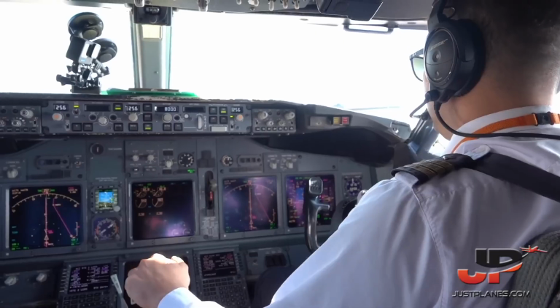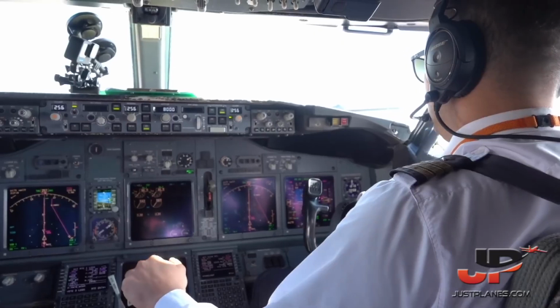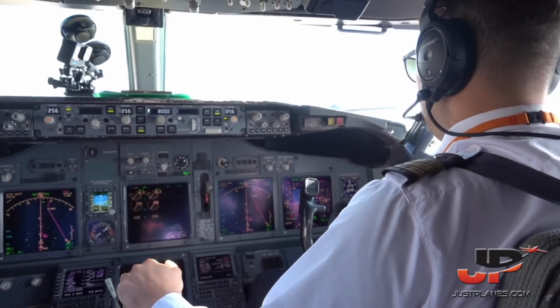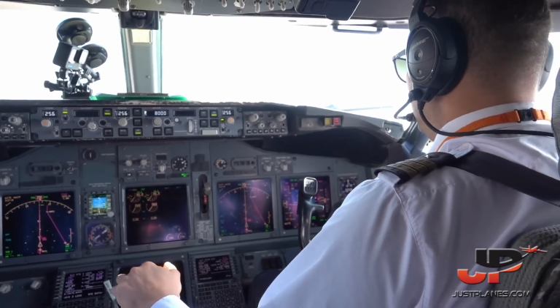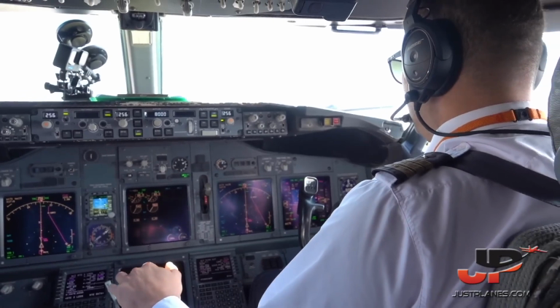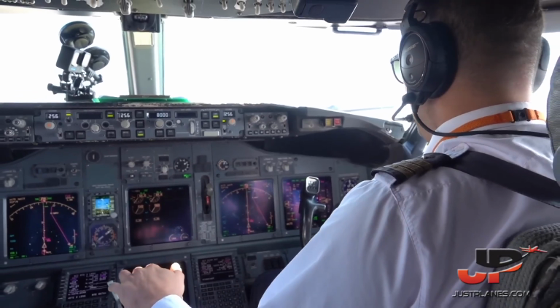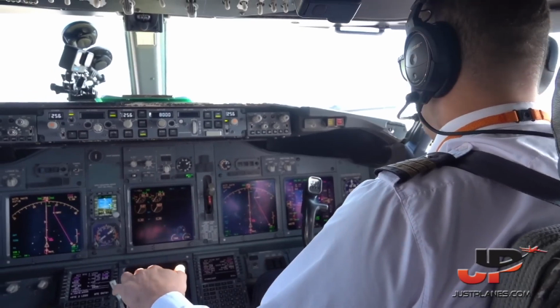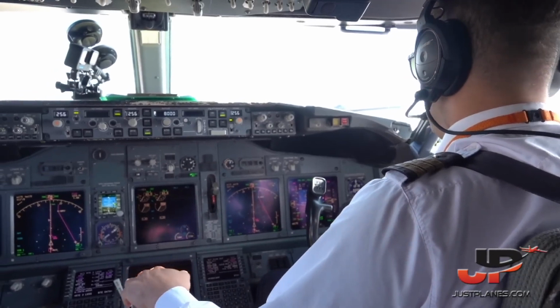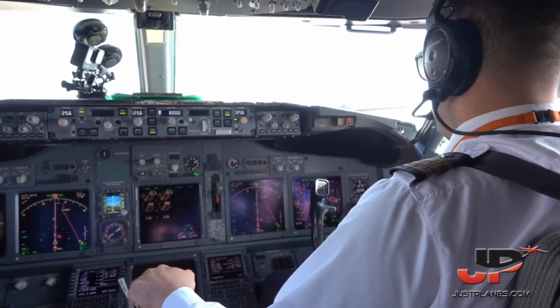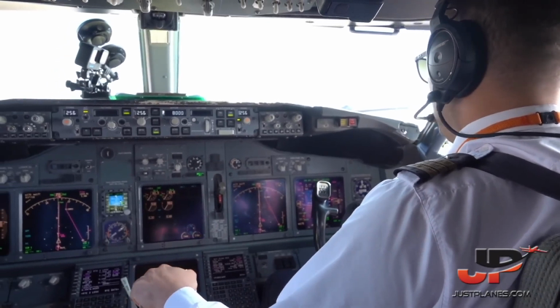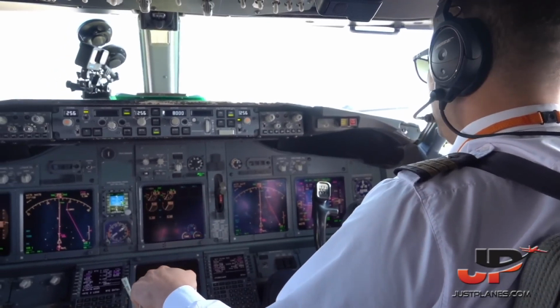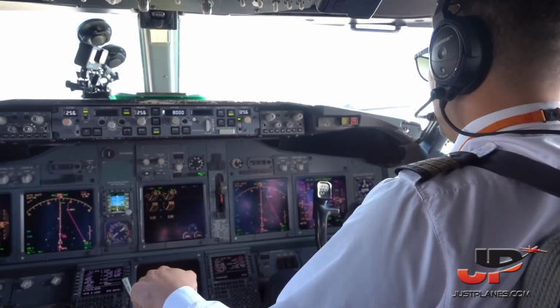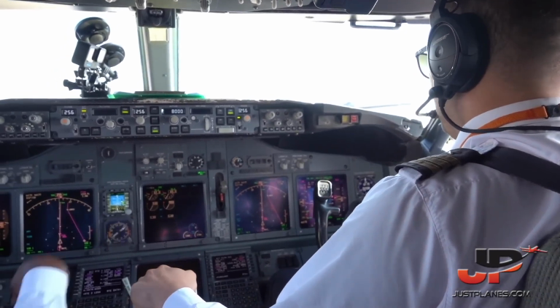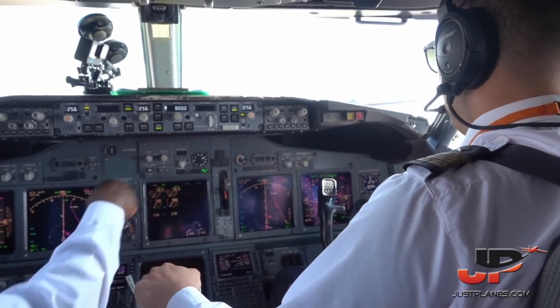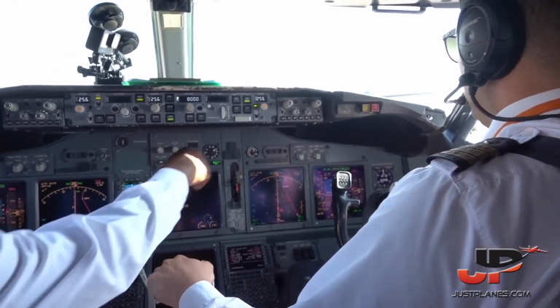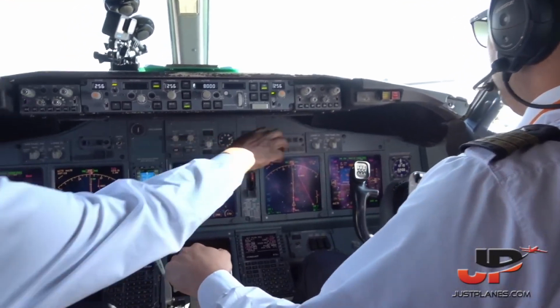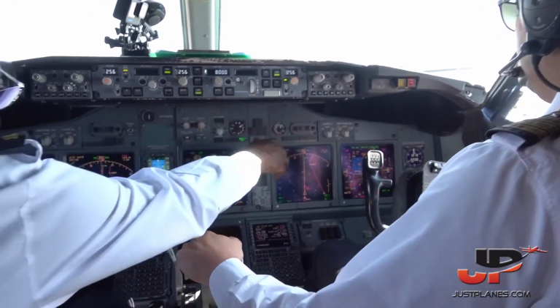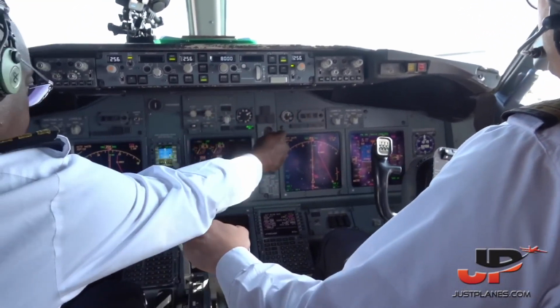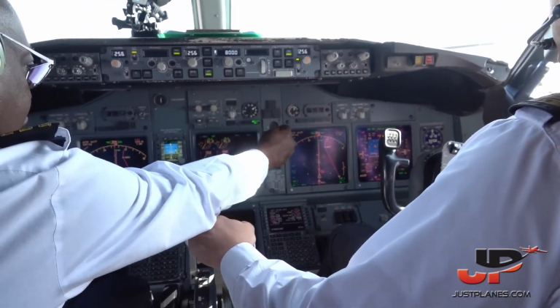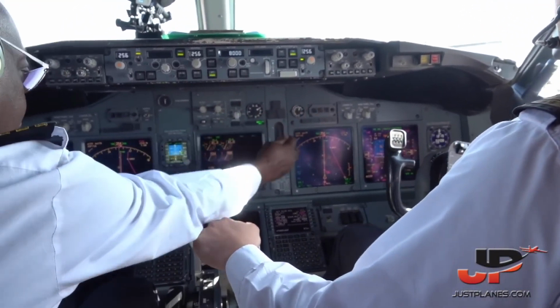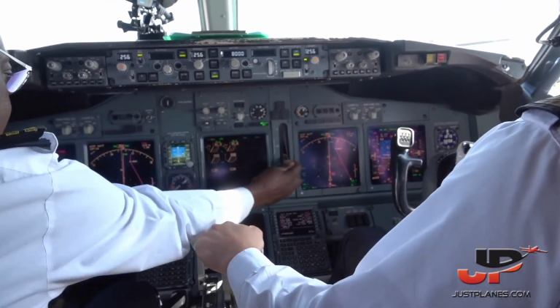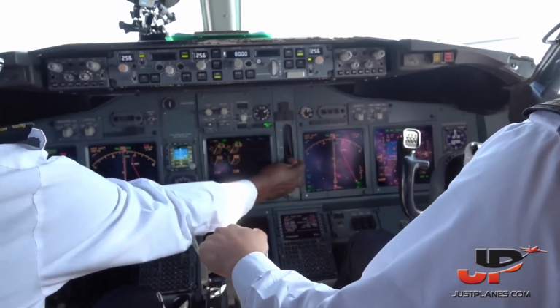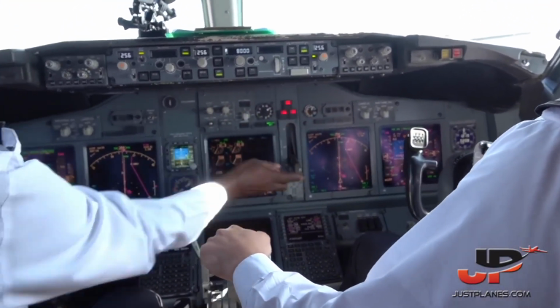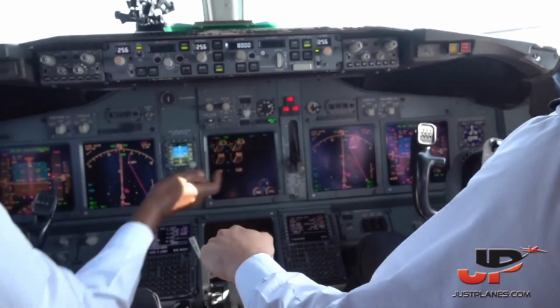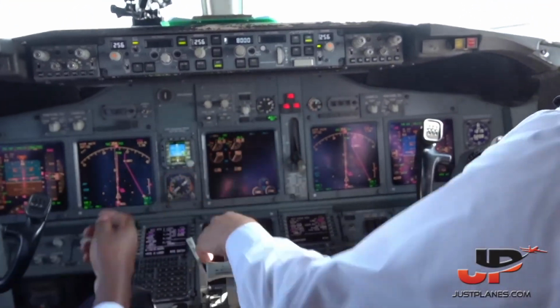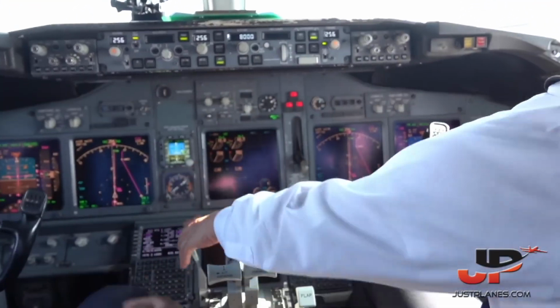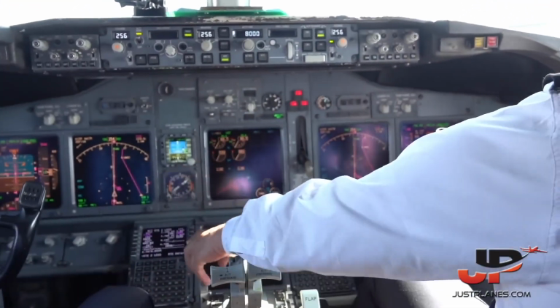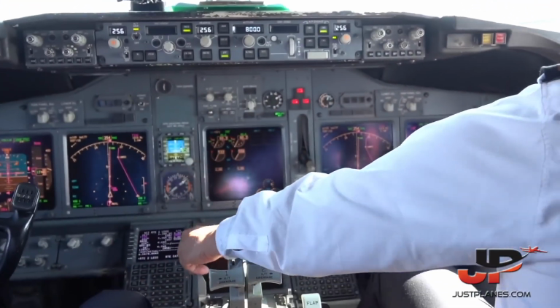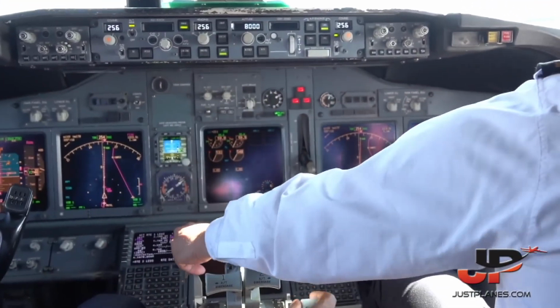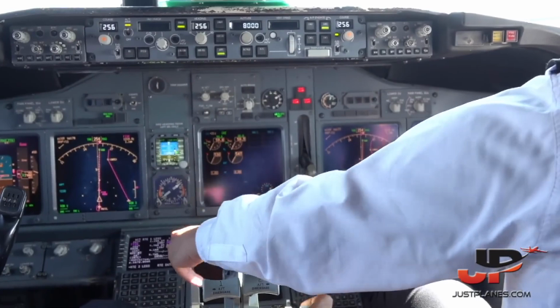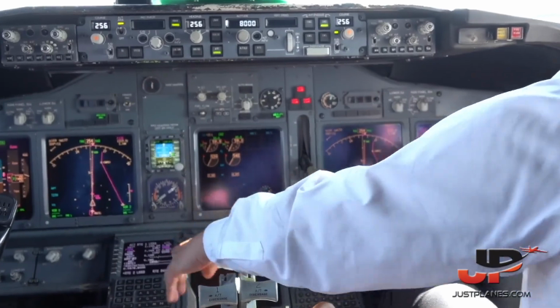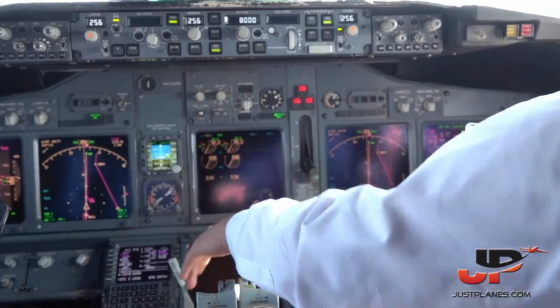Glideslope alive. Check. Landing gear down. Flaps 15. And flaps 15.